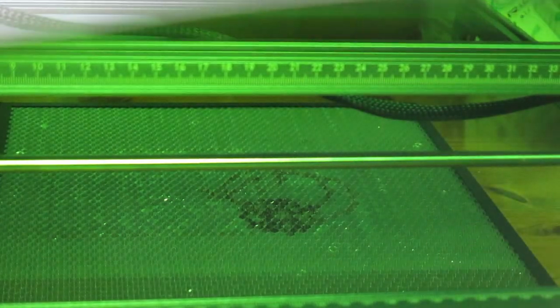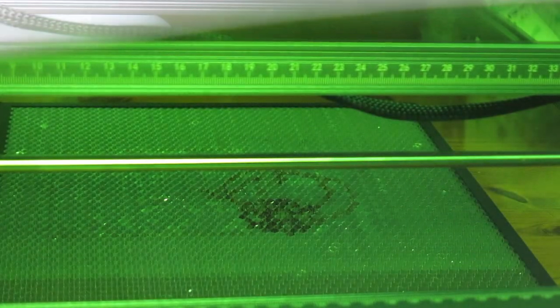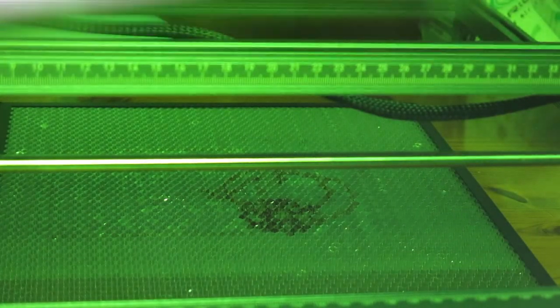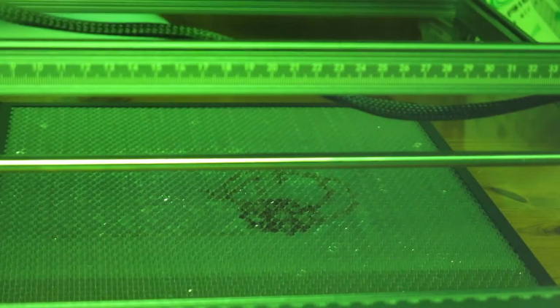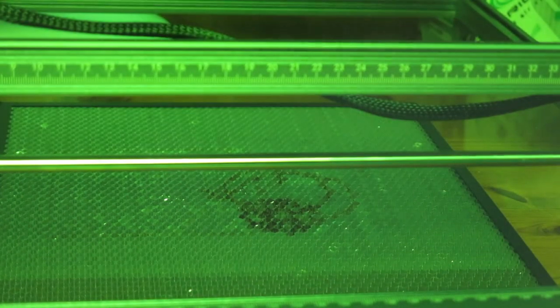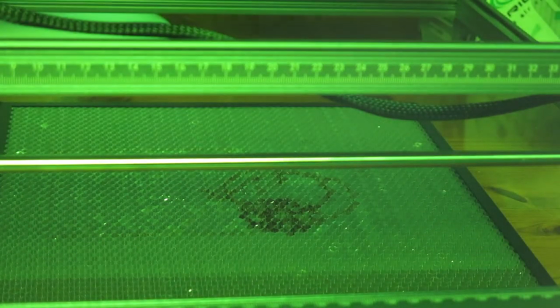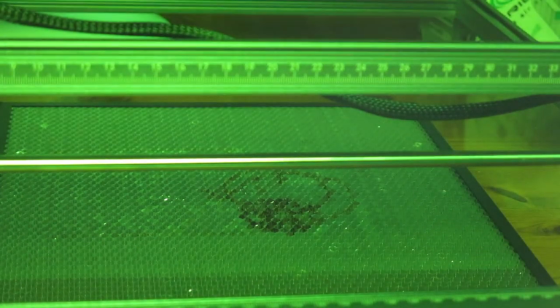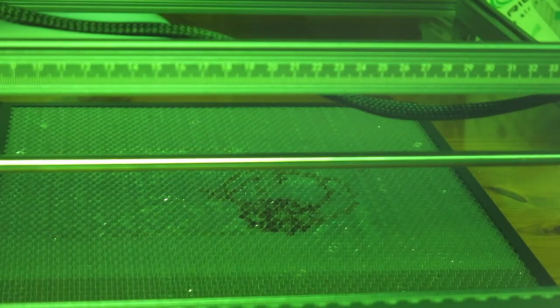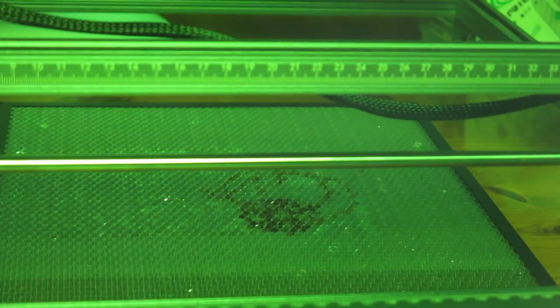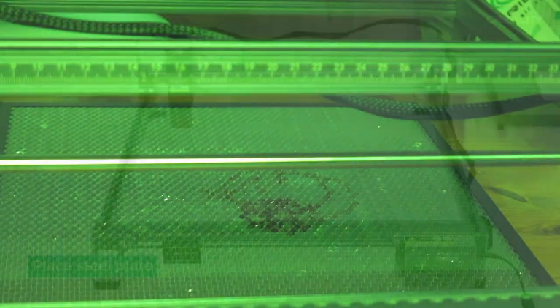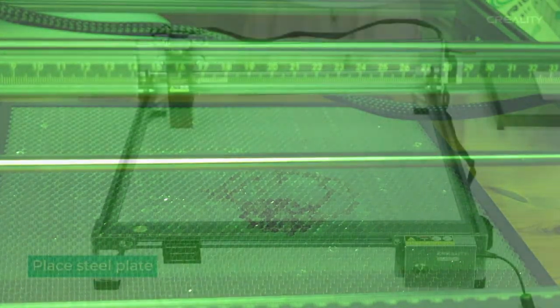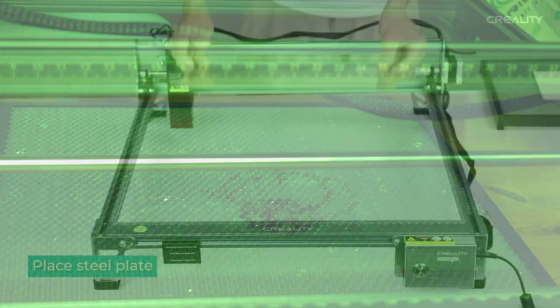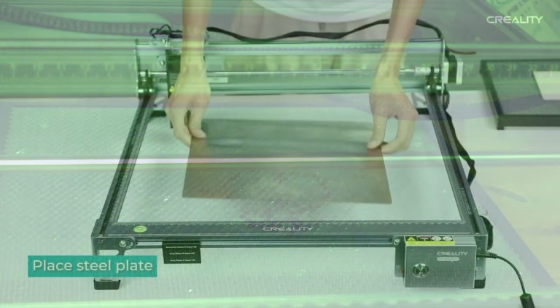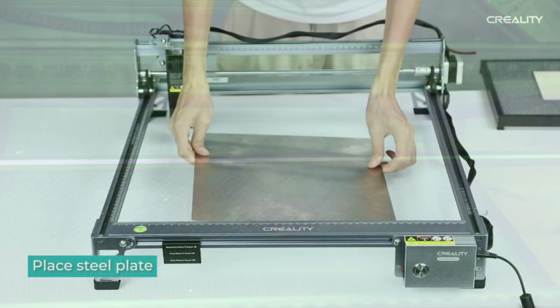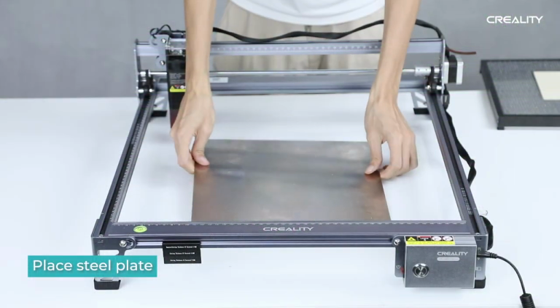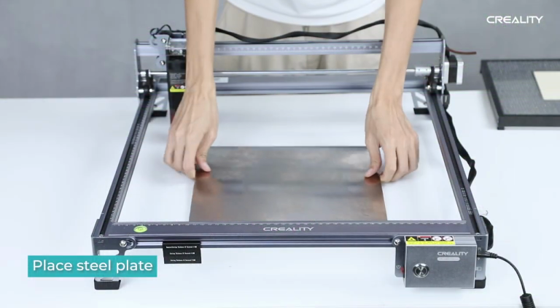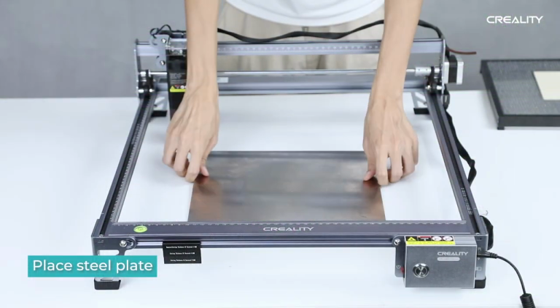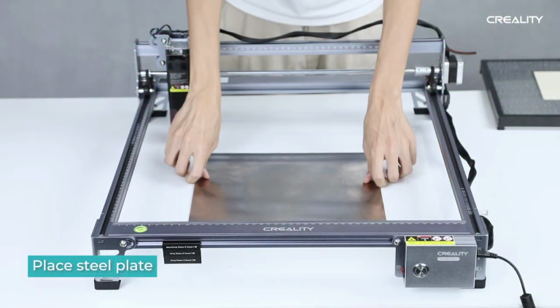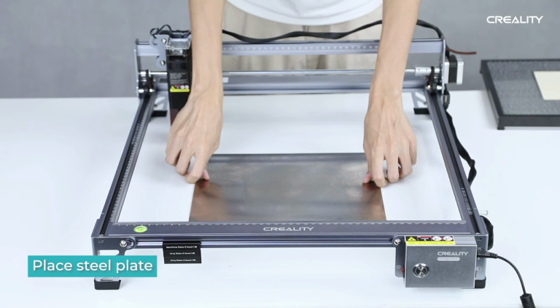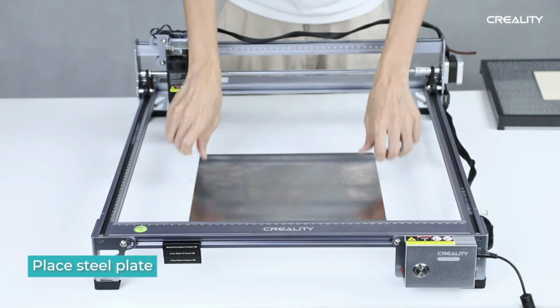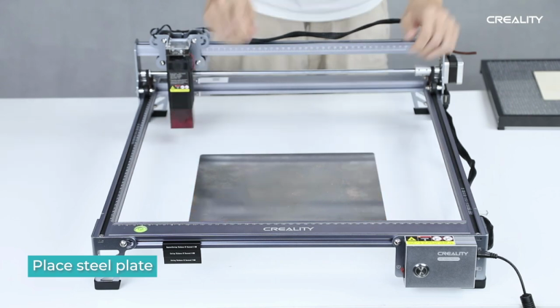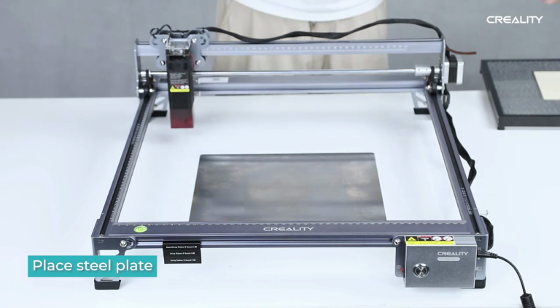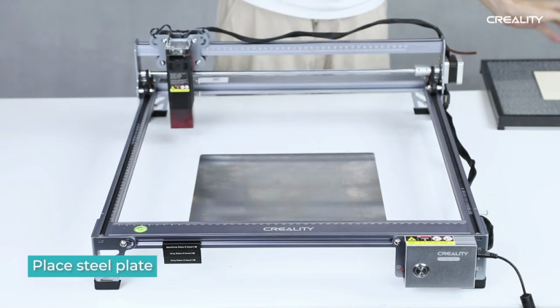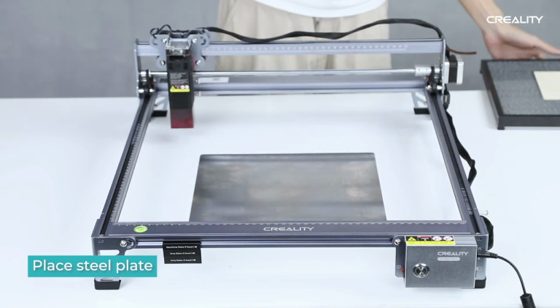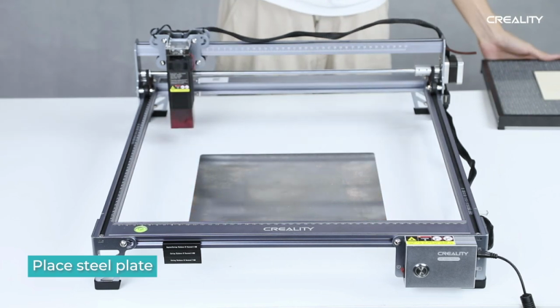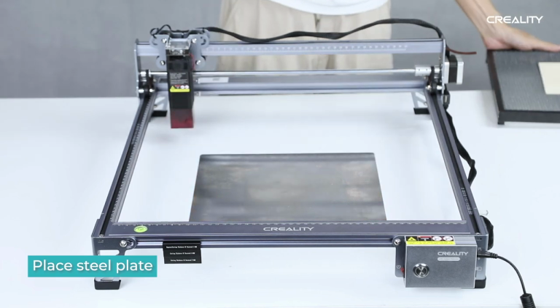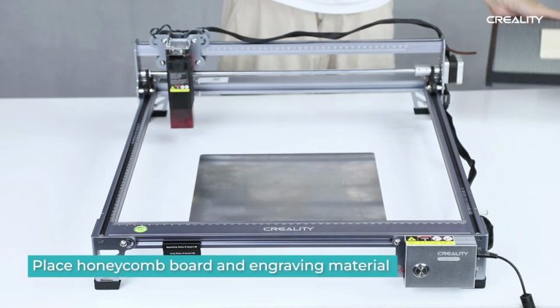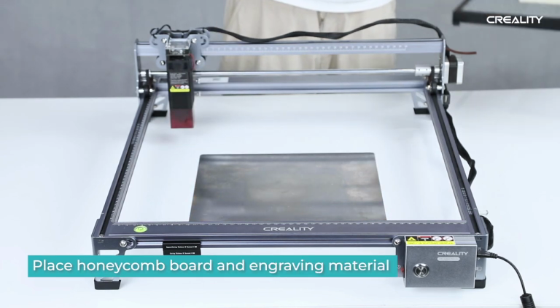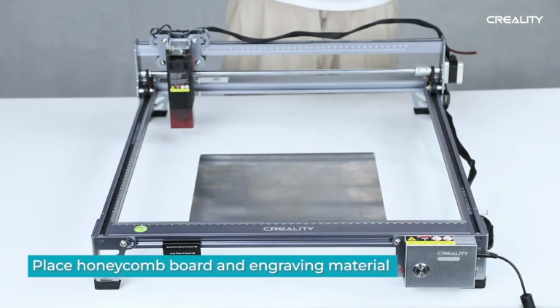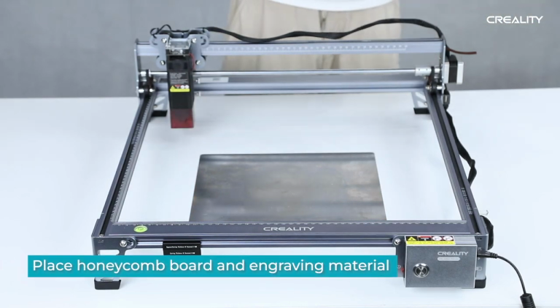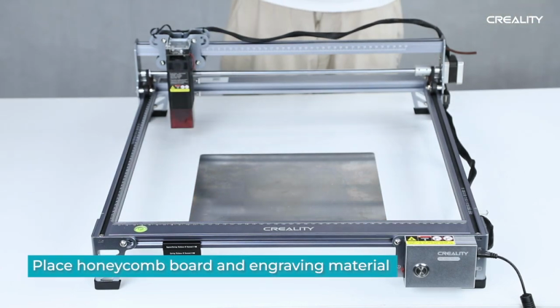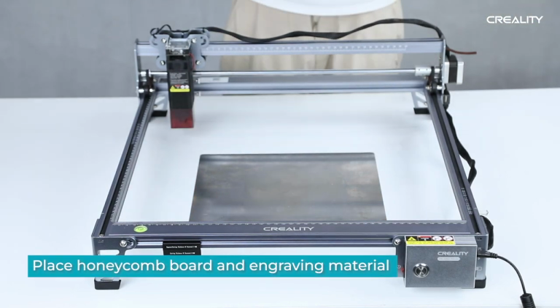This came with an optional extra which is a metal honeycomb board to protect your work surface.